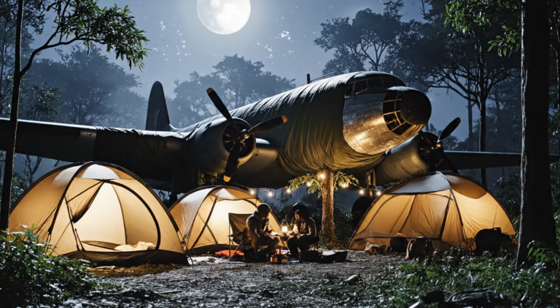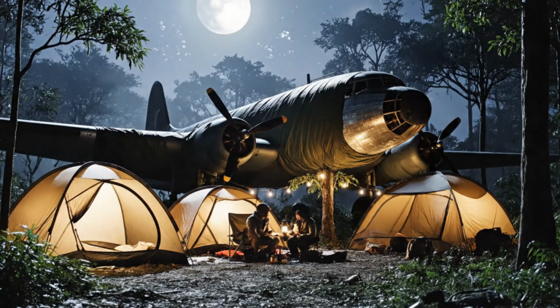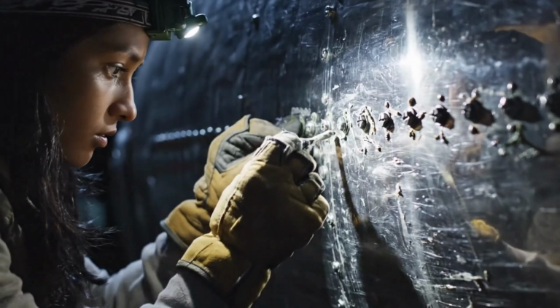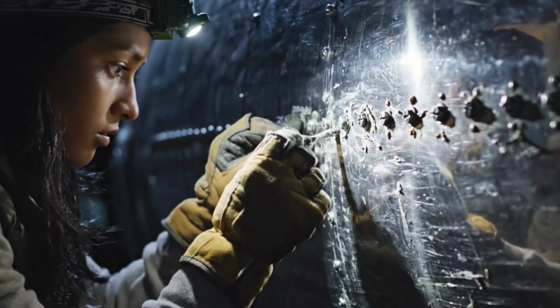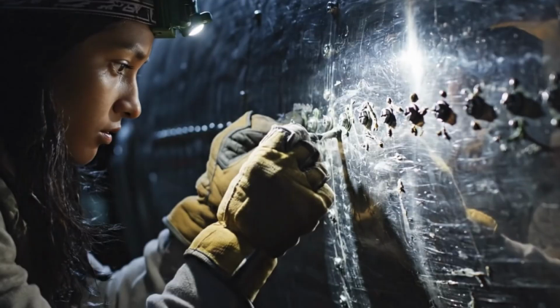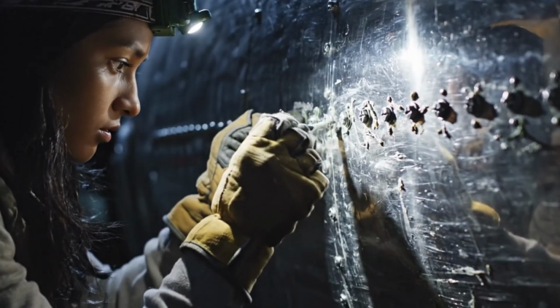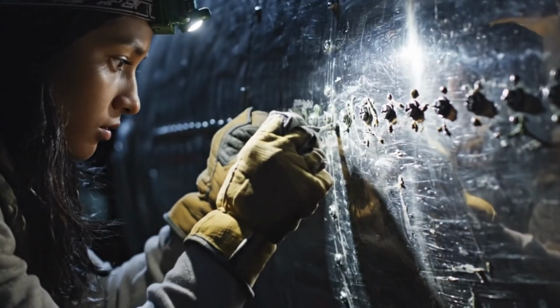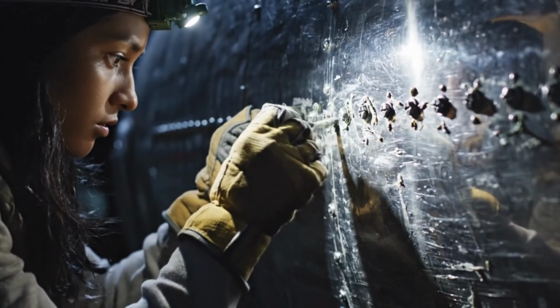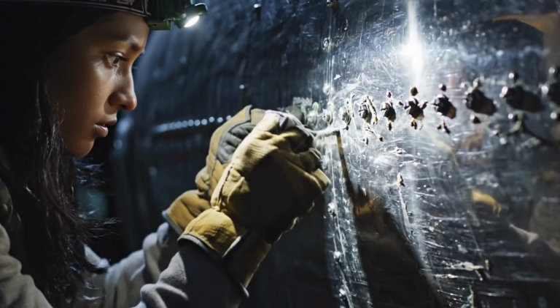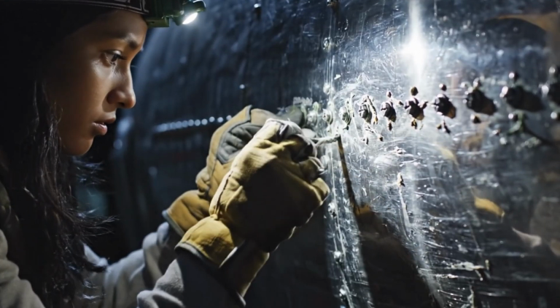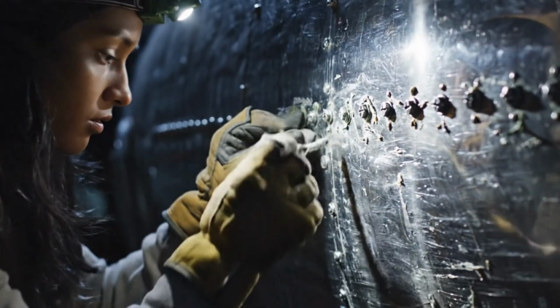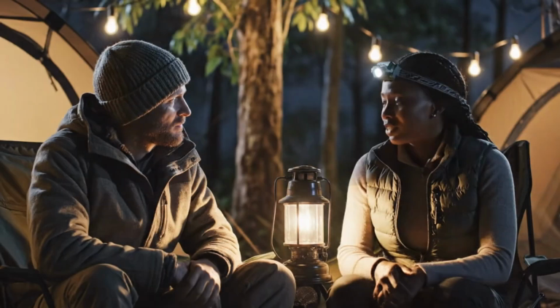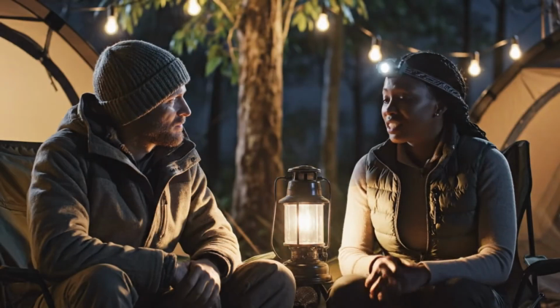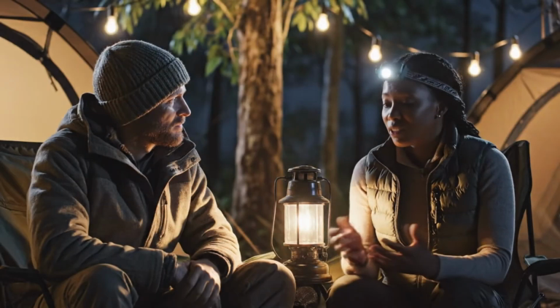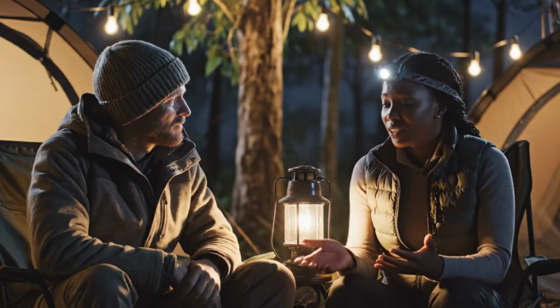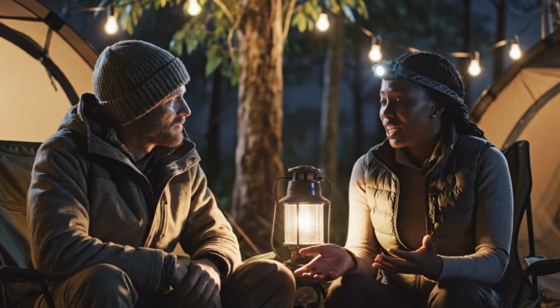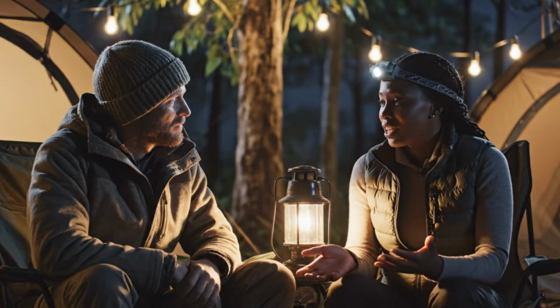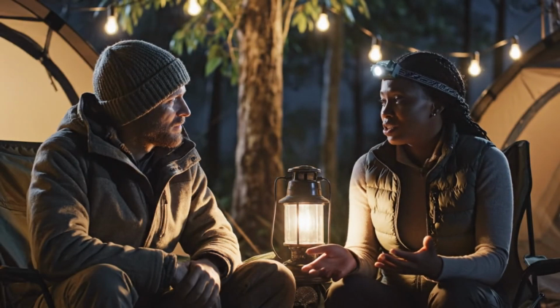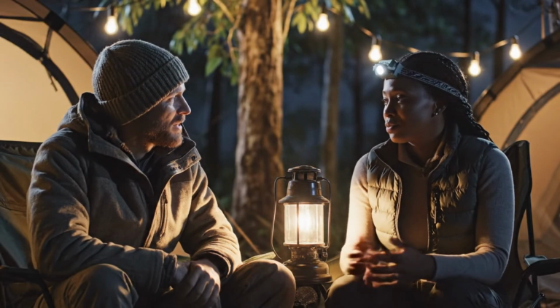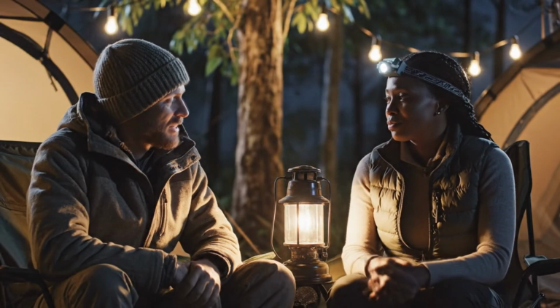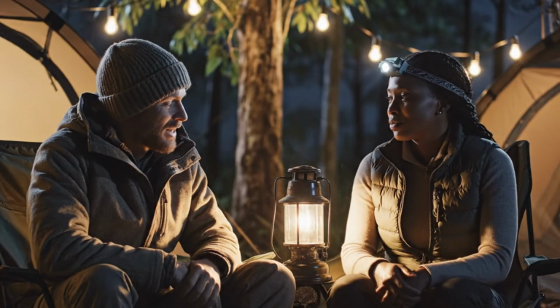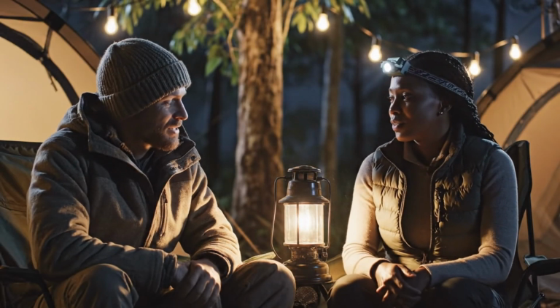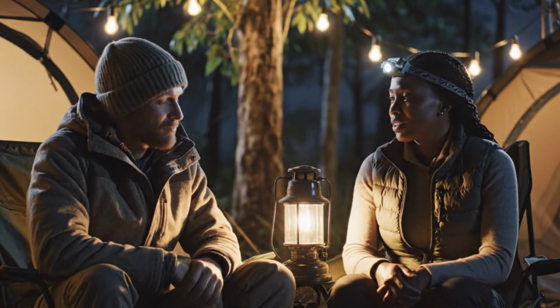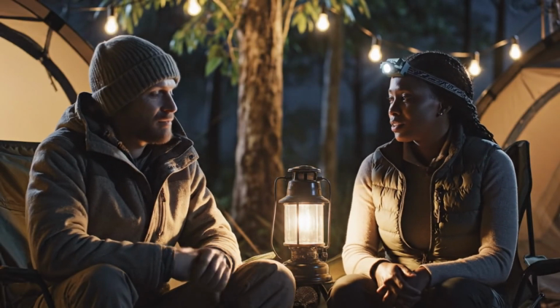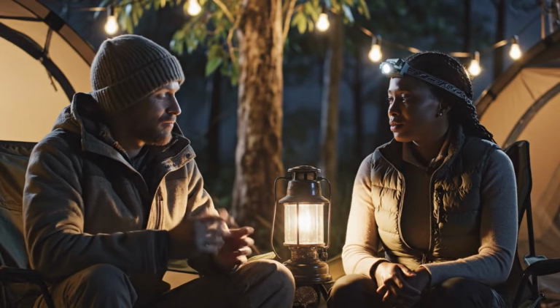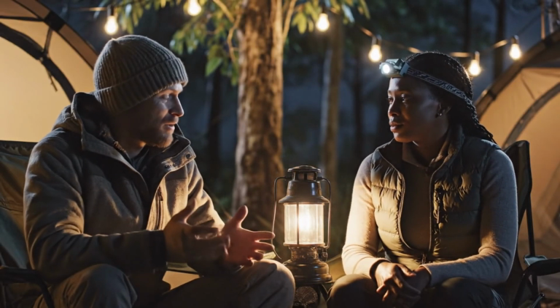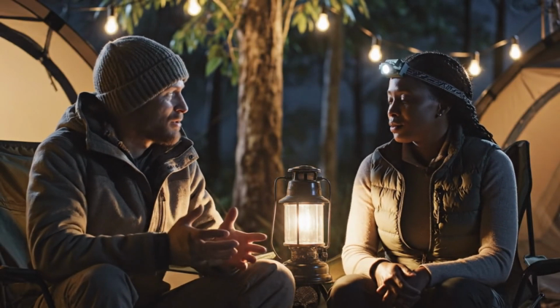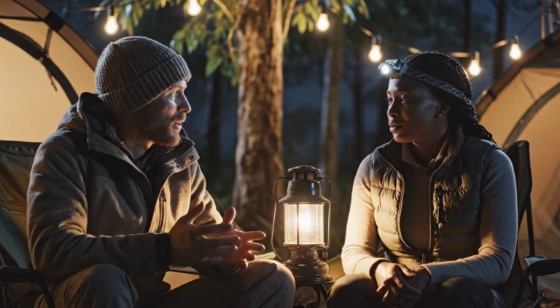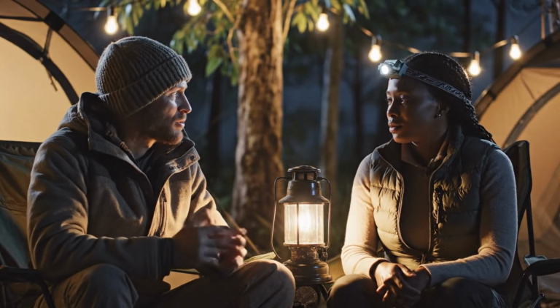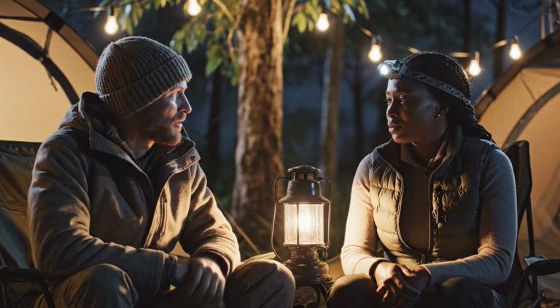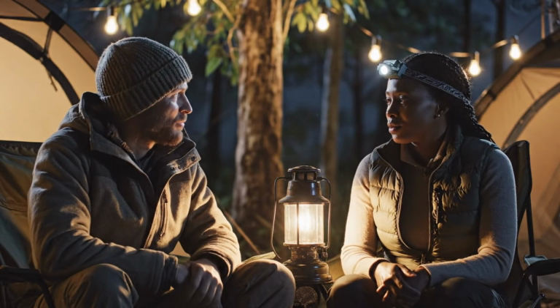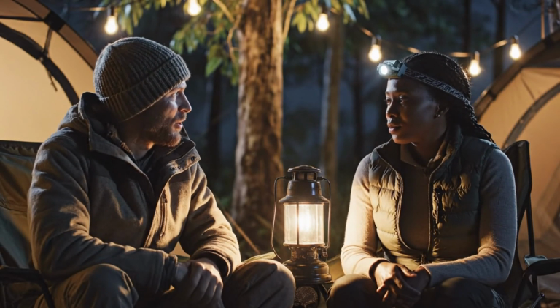The DC-3 is holding up well, considering the age. But we need to watch the weather tomorrow.